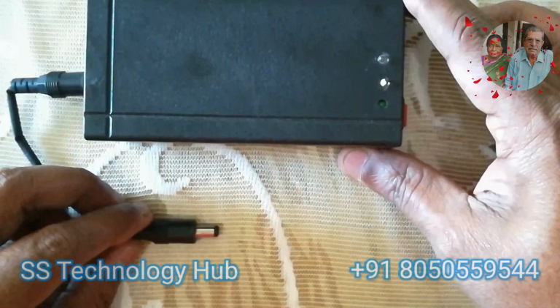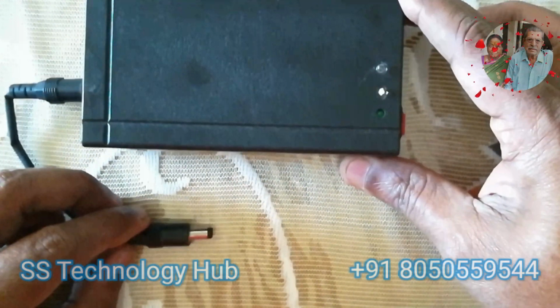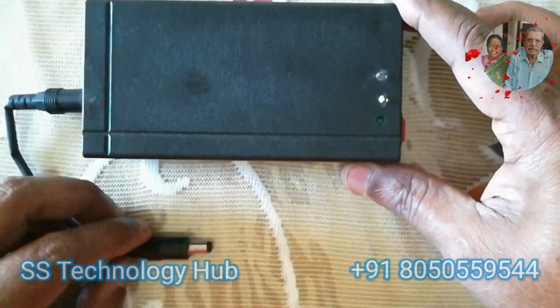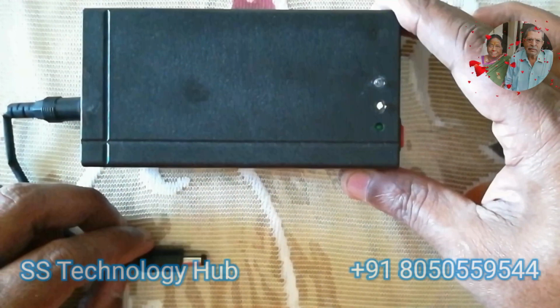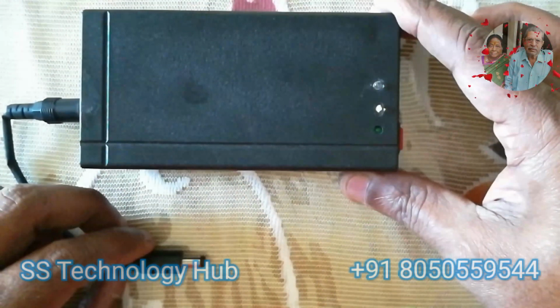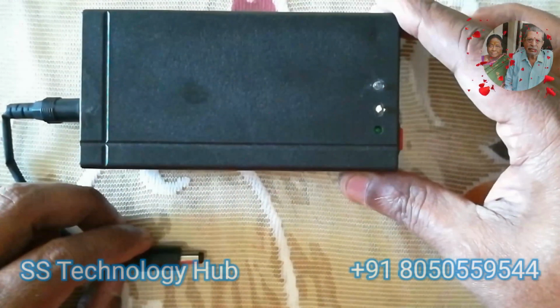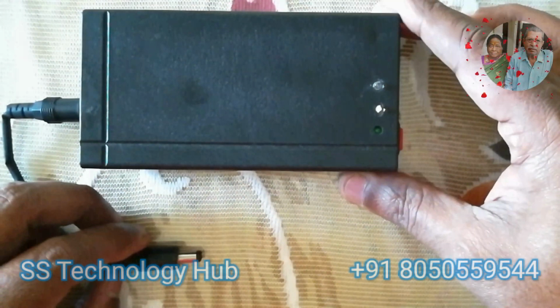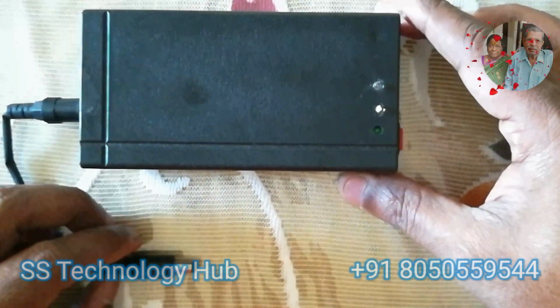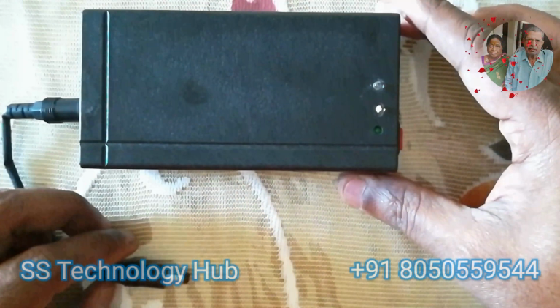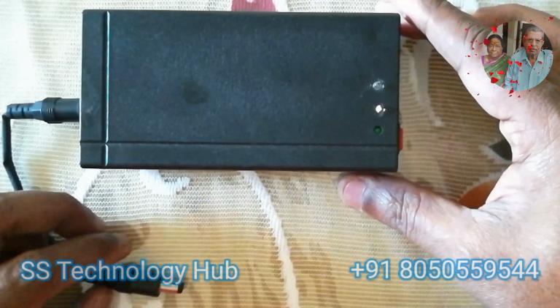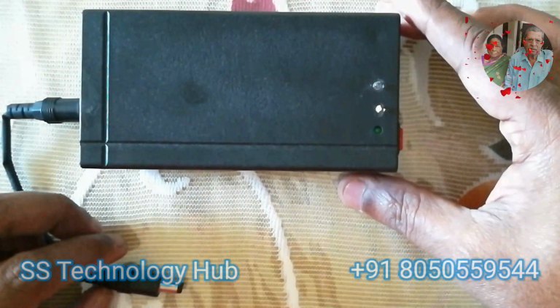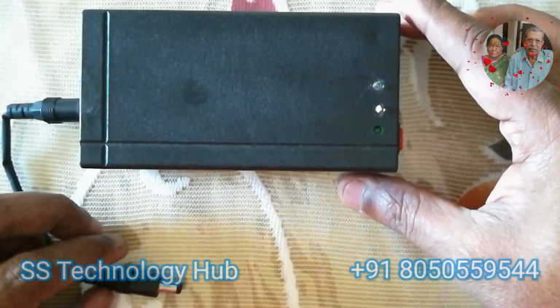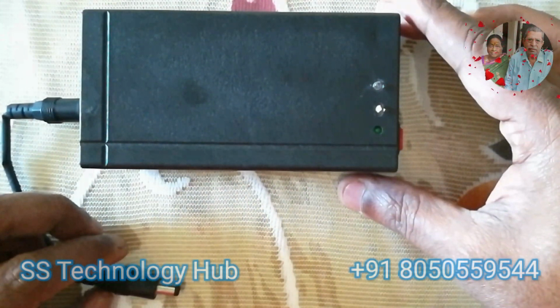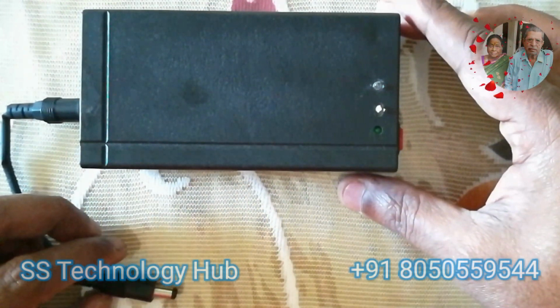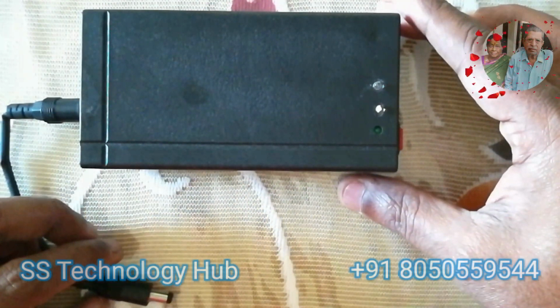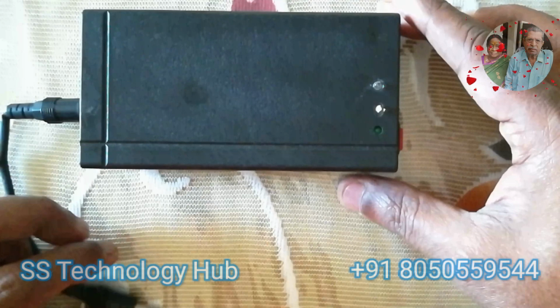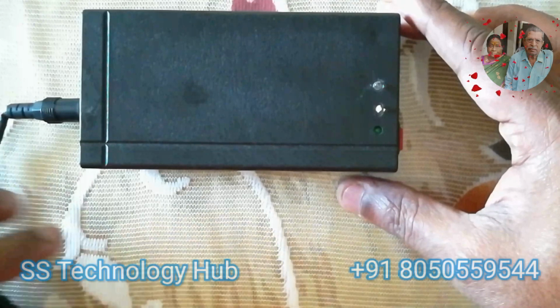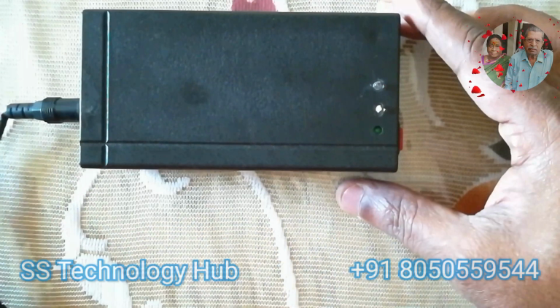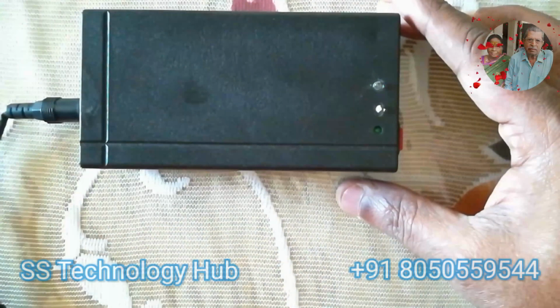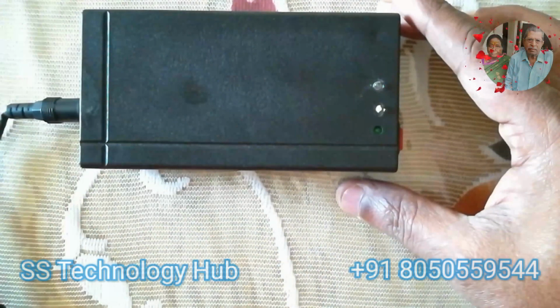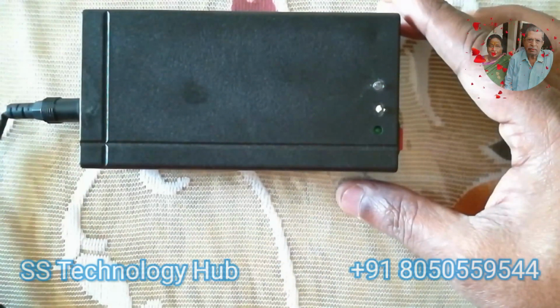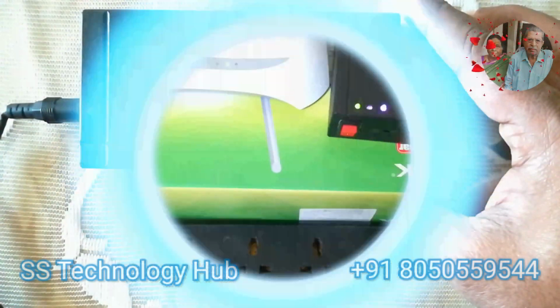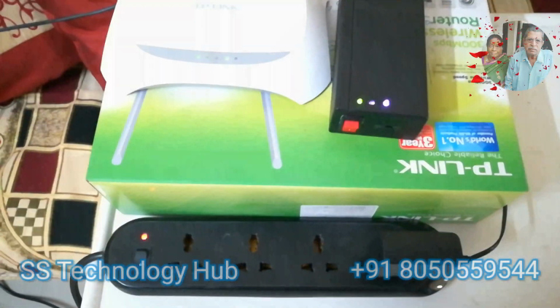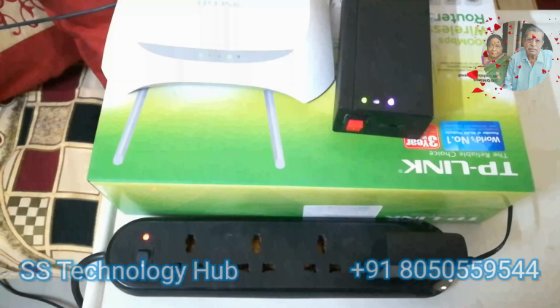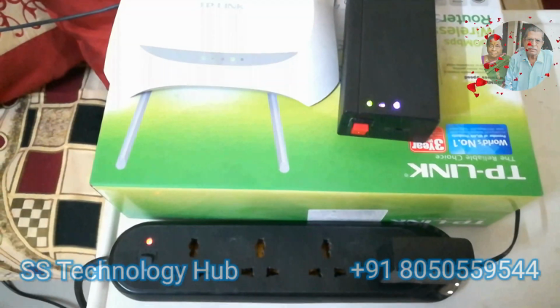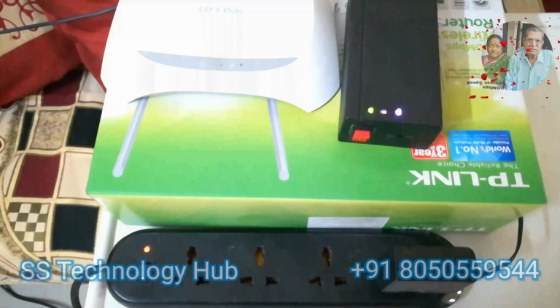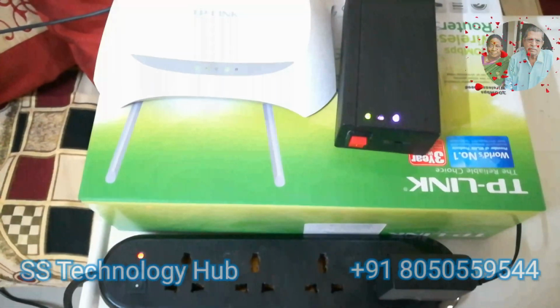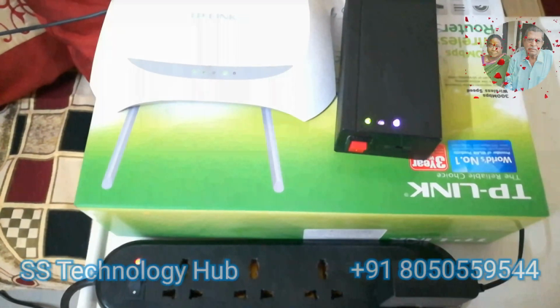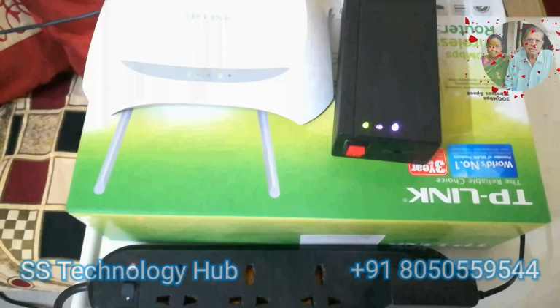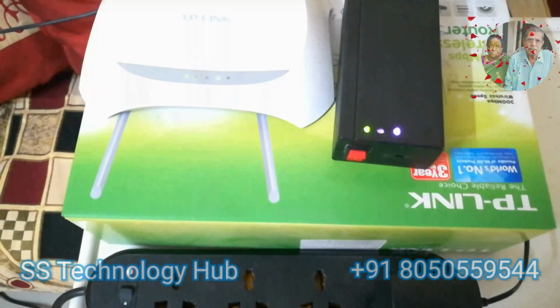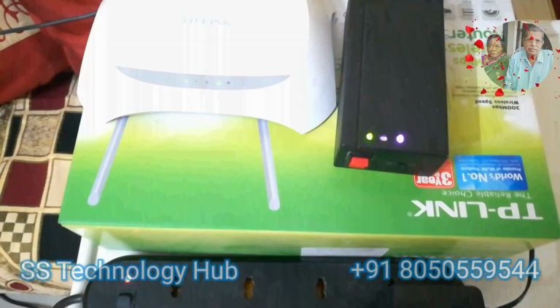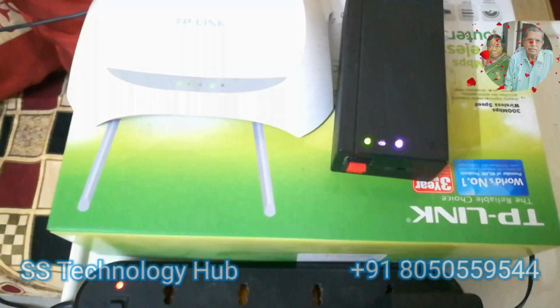Power backup is 5 hours at the max. Let's connect the device to a TP-Link Wi-Fi router, dual band 9V with 1A.